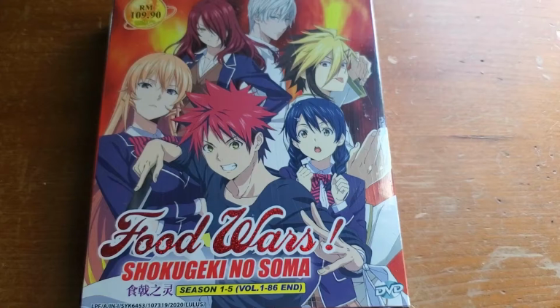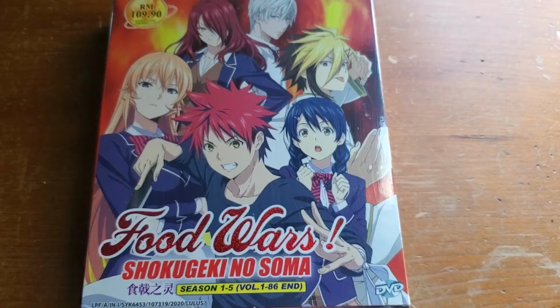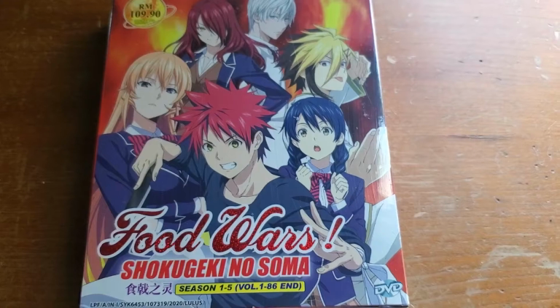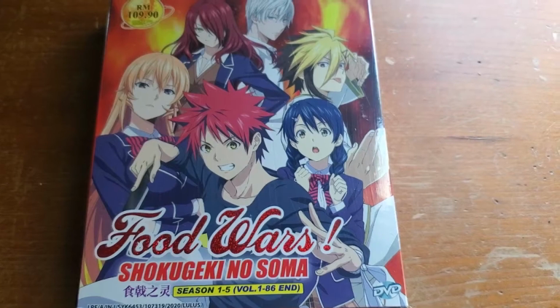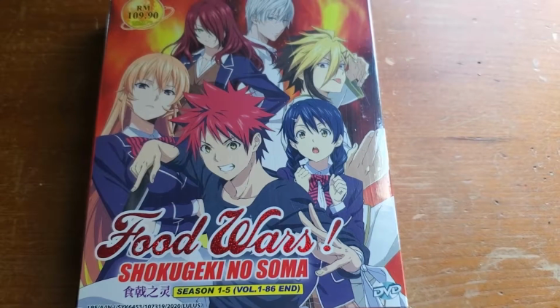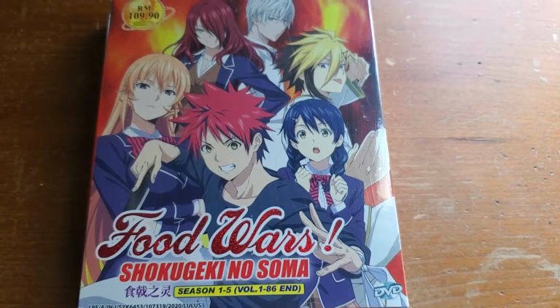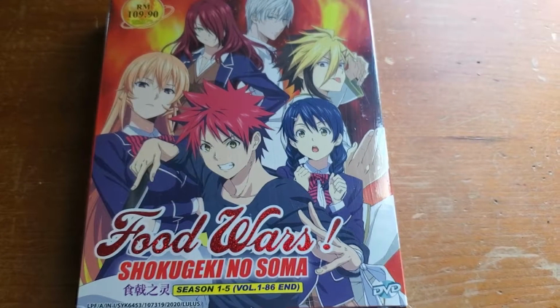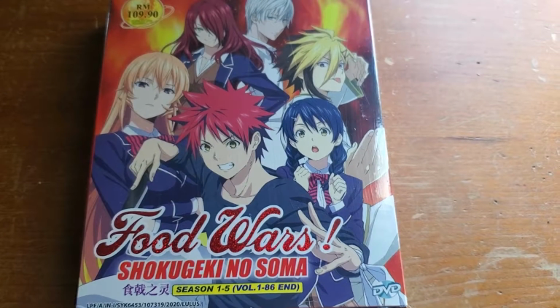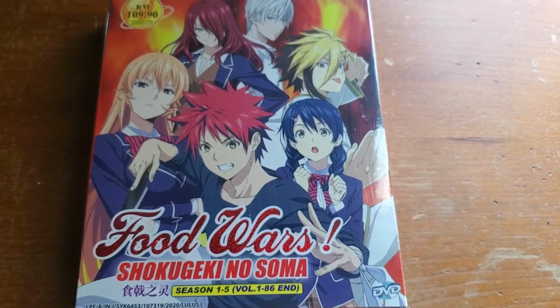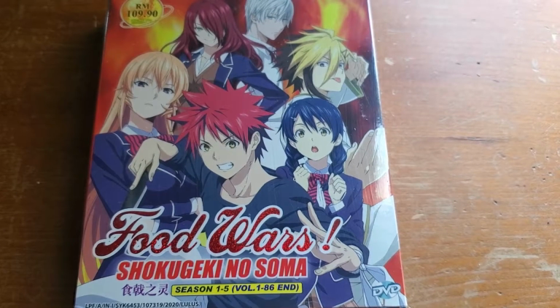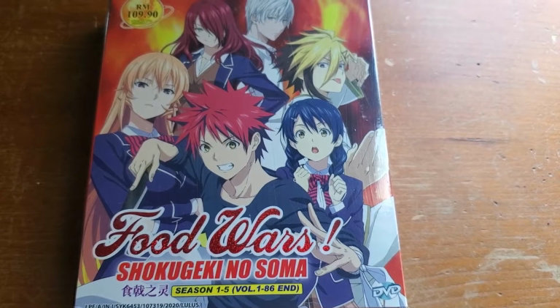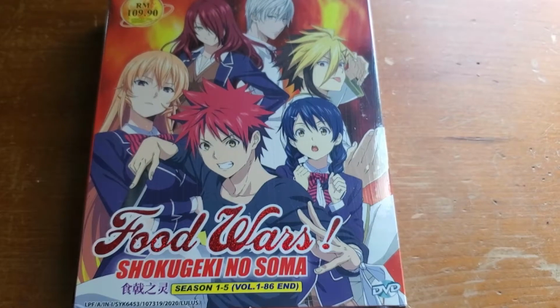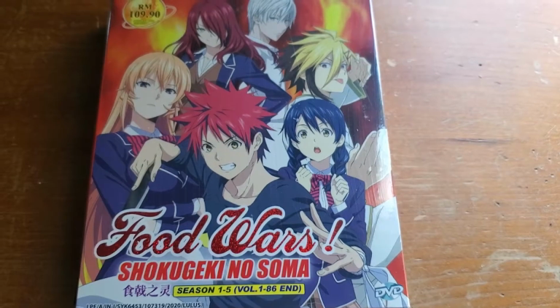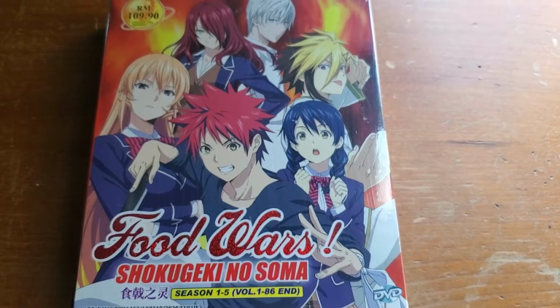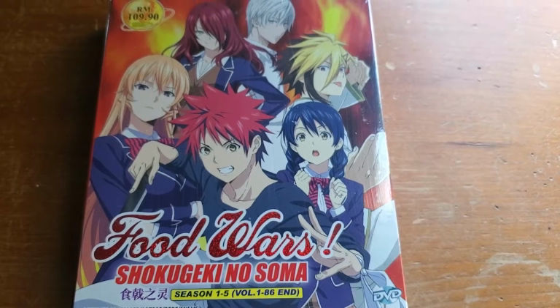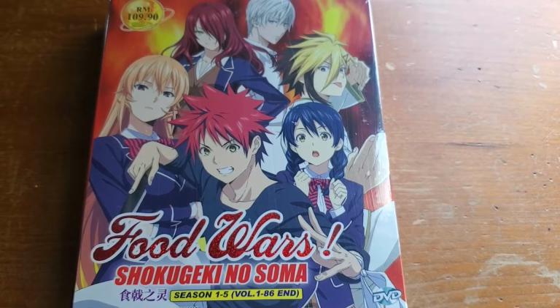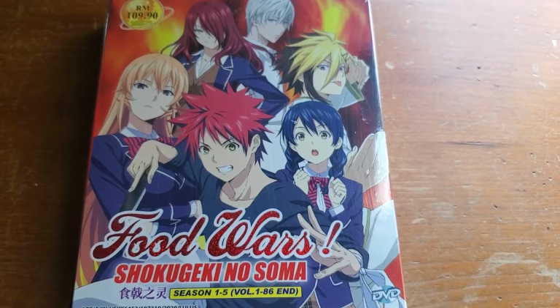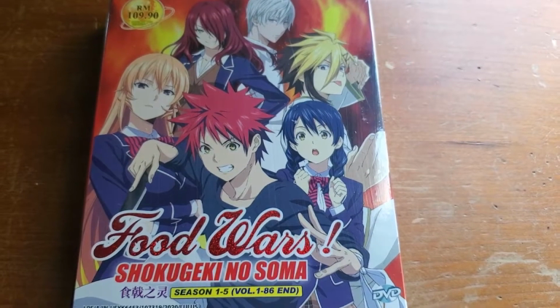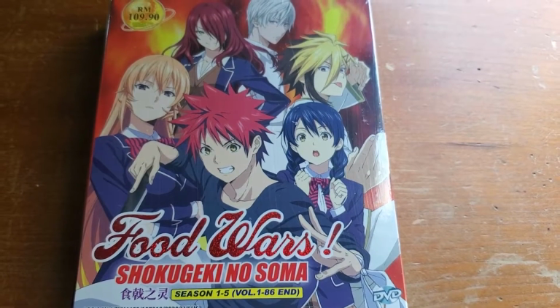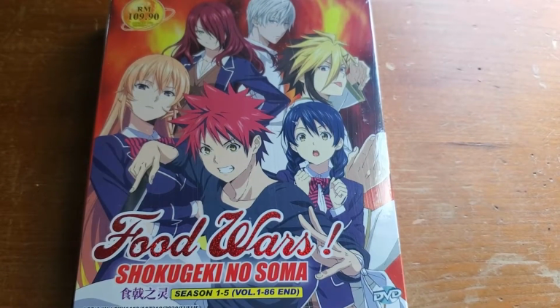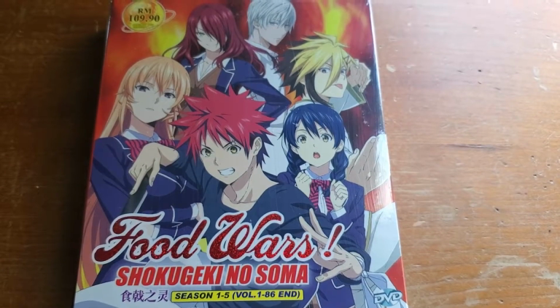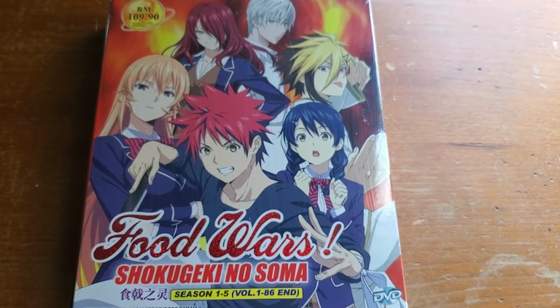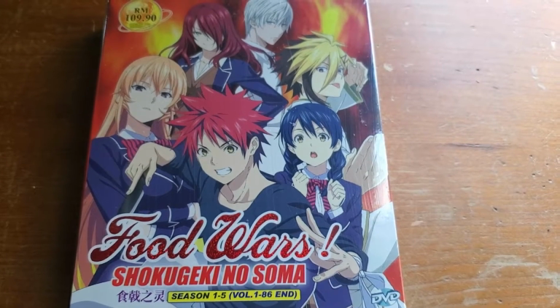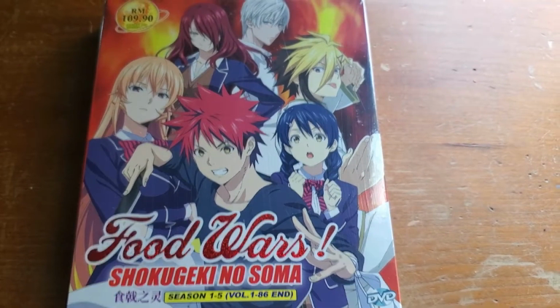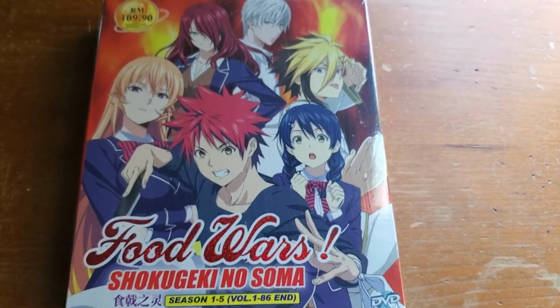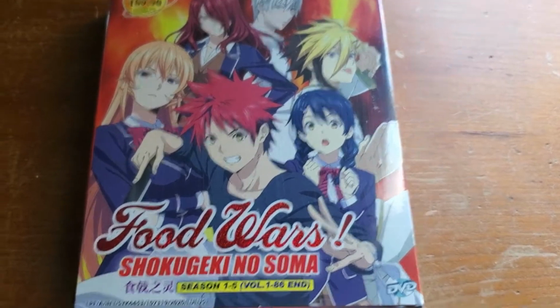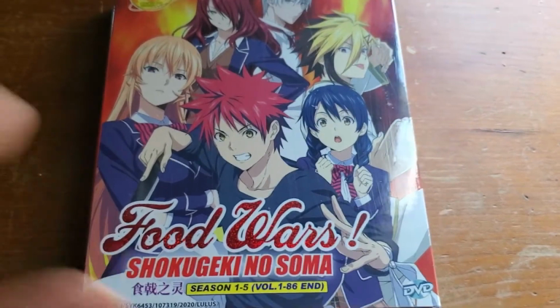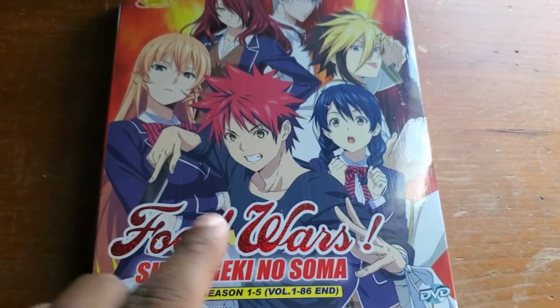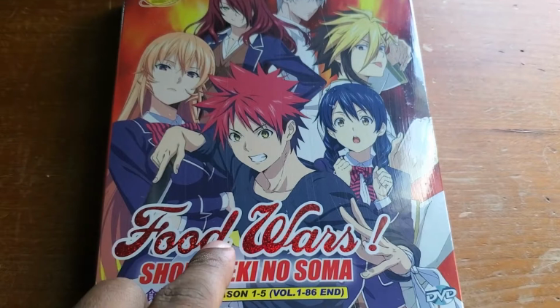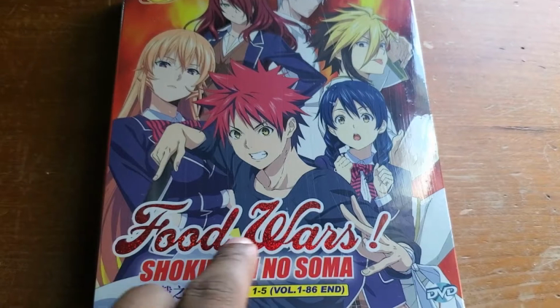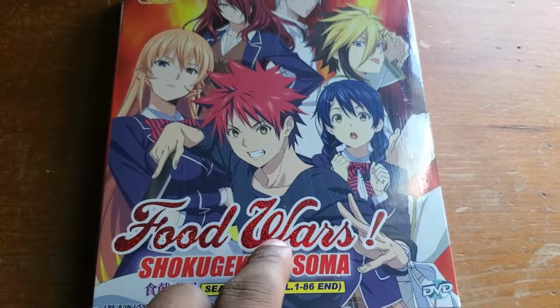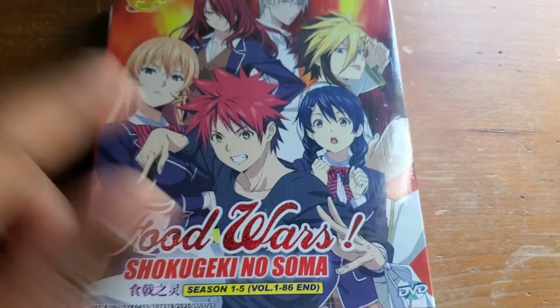Hello you guys, it's me AlonarGuy995 again, back with another video, and today I'm going to be unboxing Food Wars.